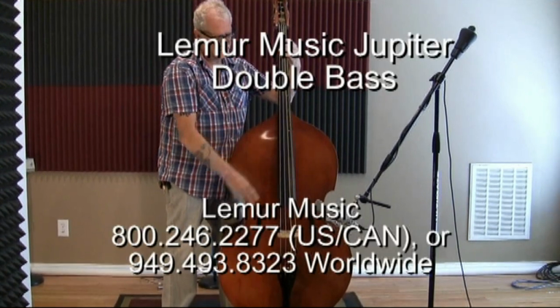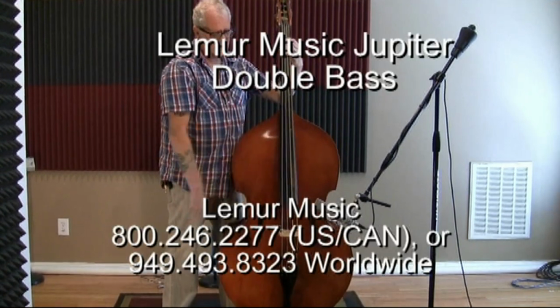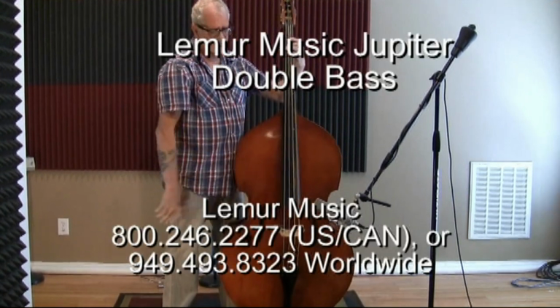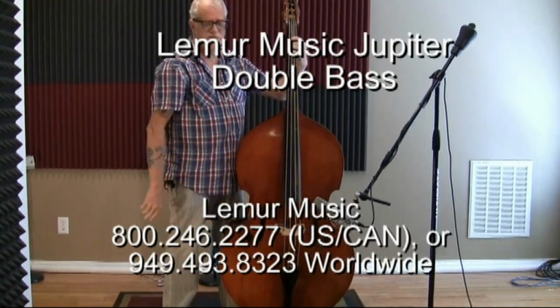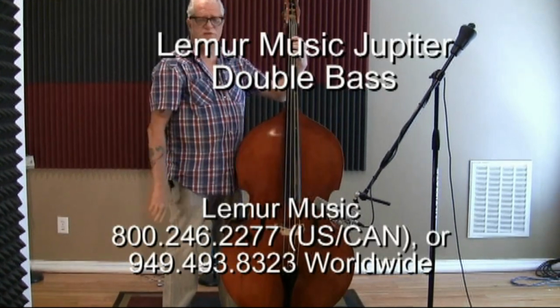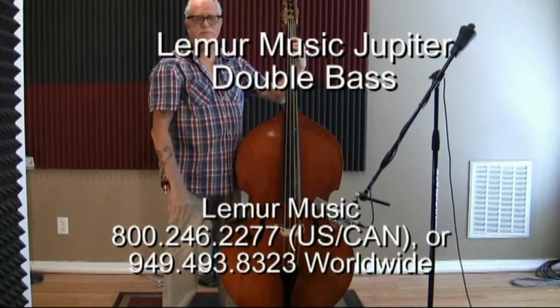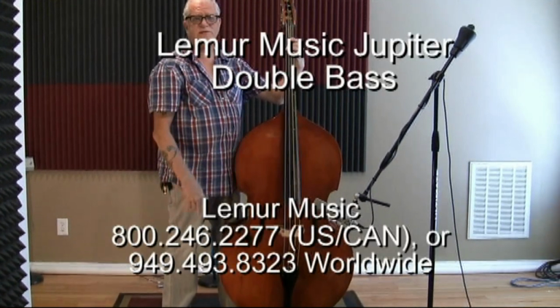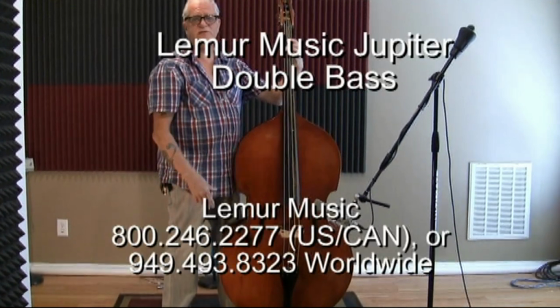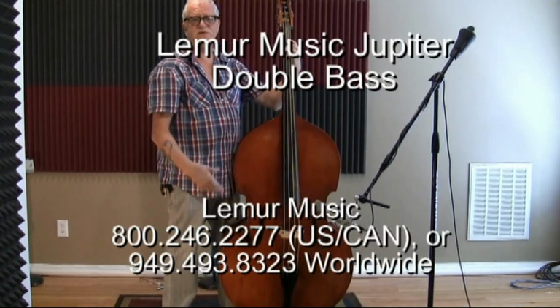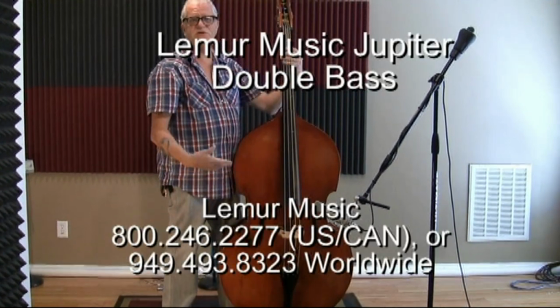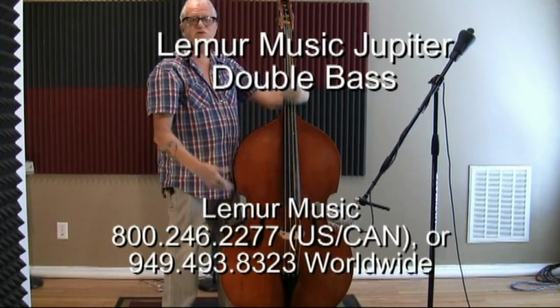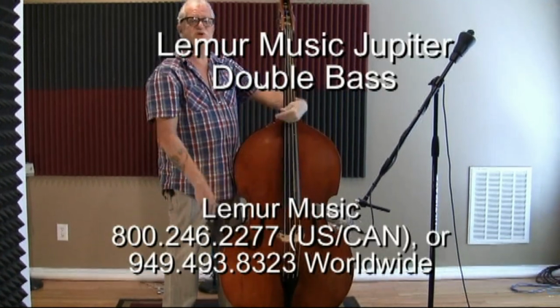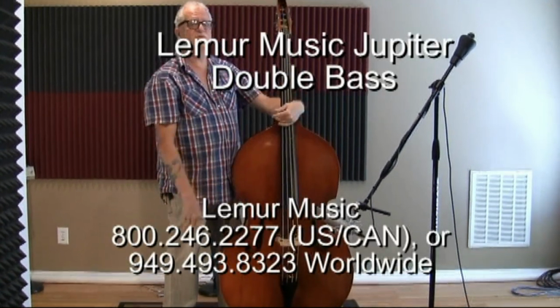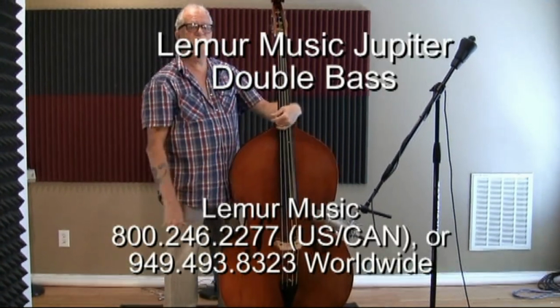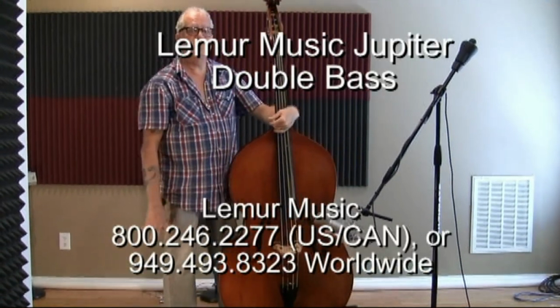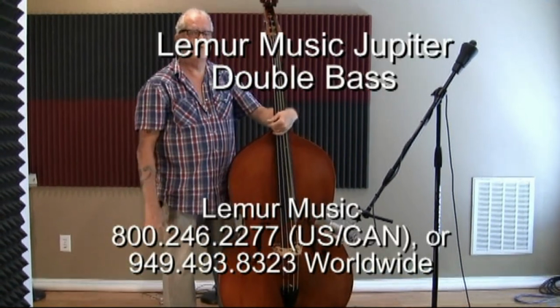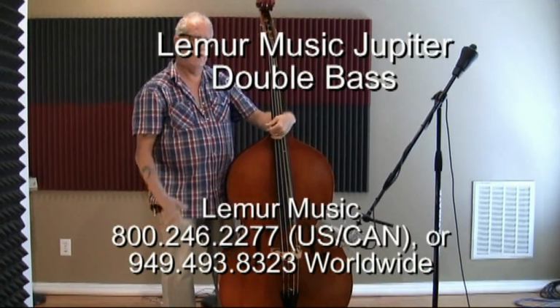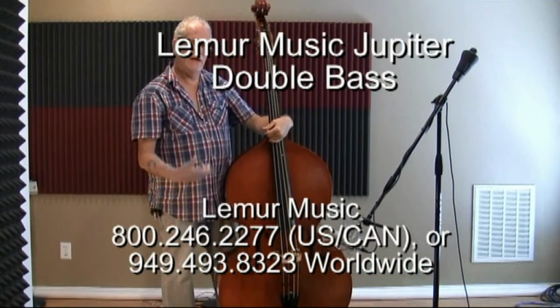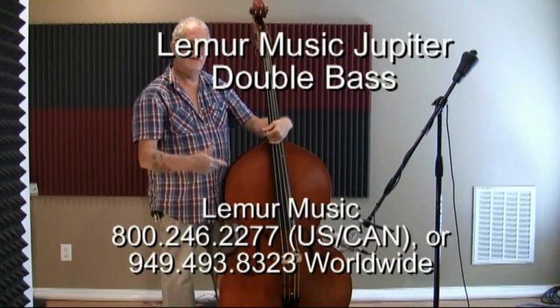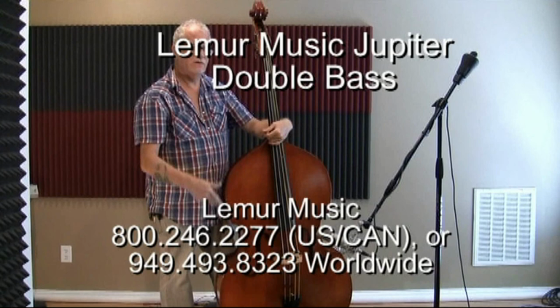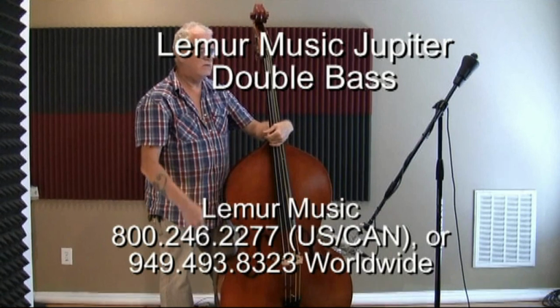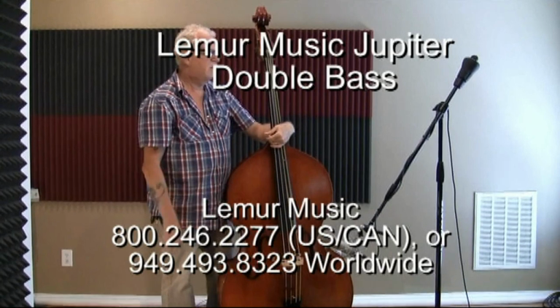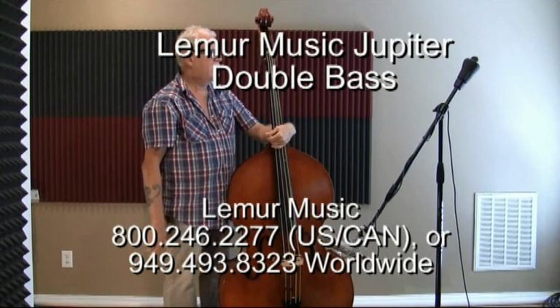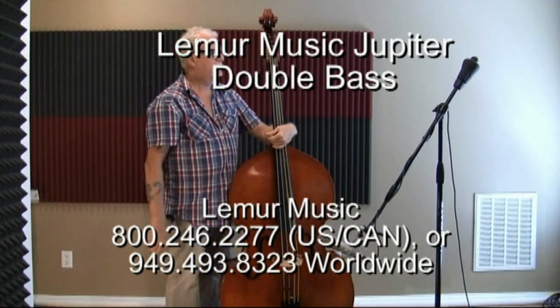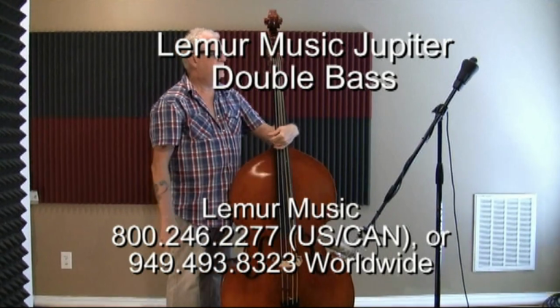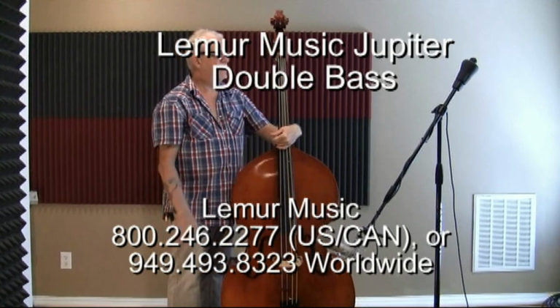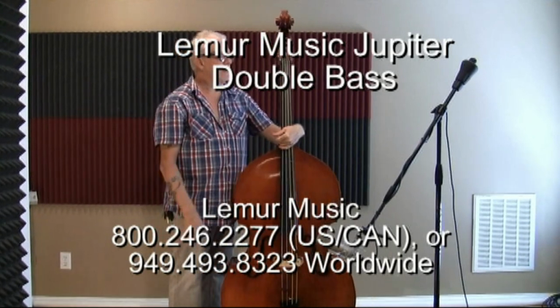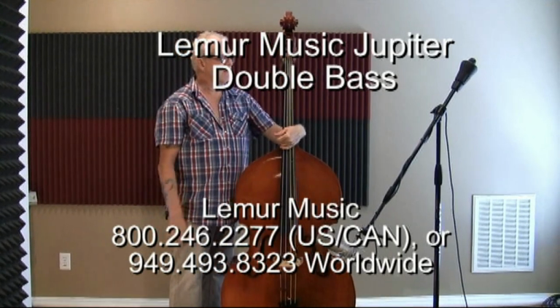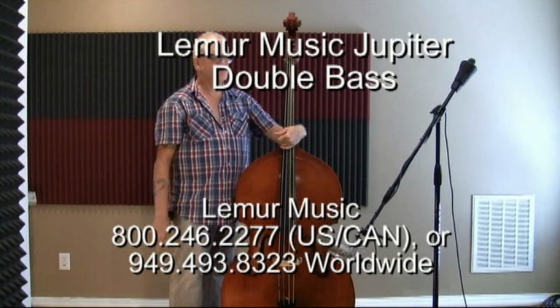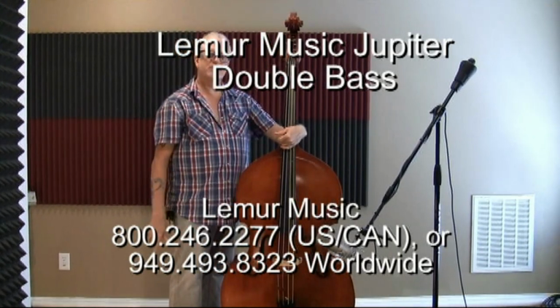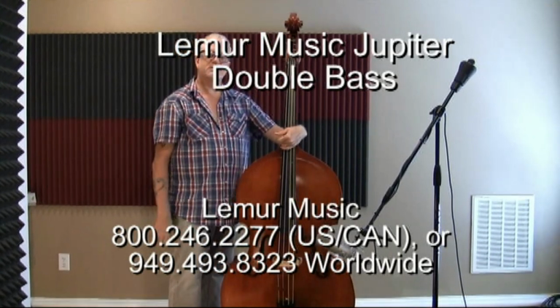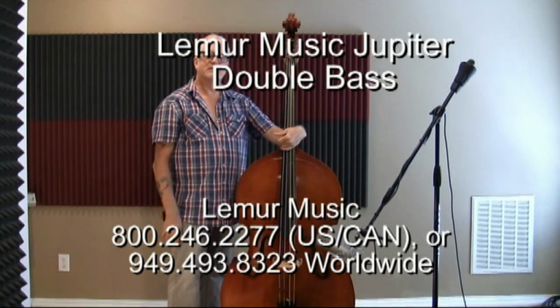You can see these basses at Jerry's showroom or online here at Lemur Music. Good bass. Thank you.